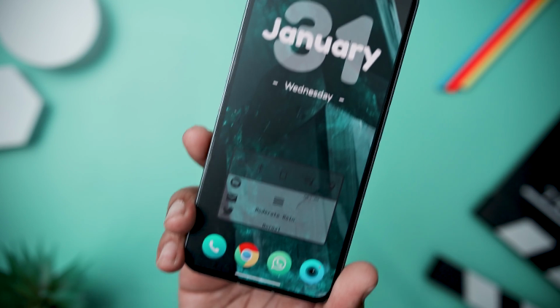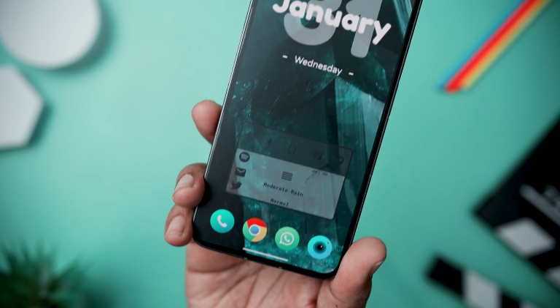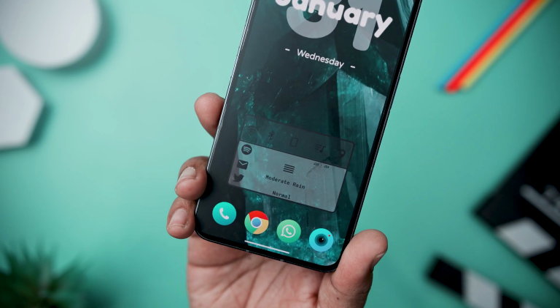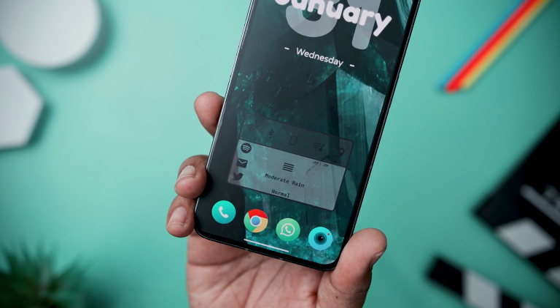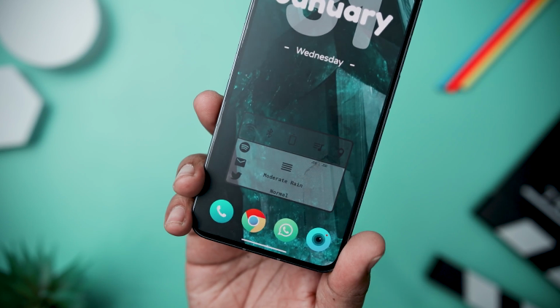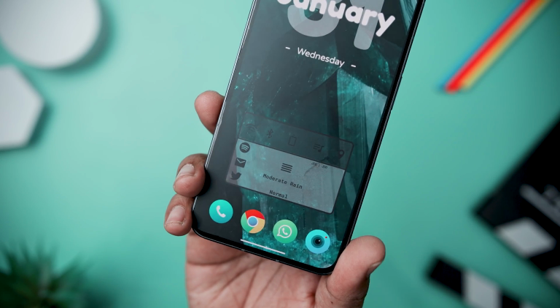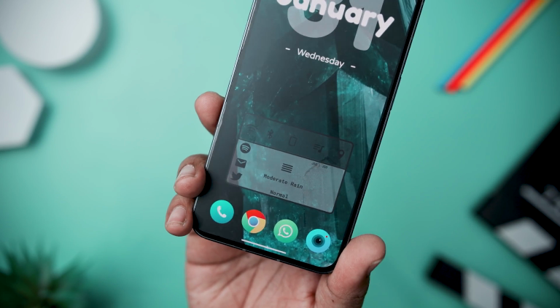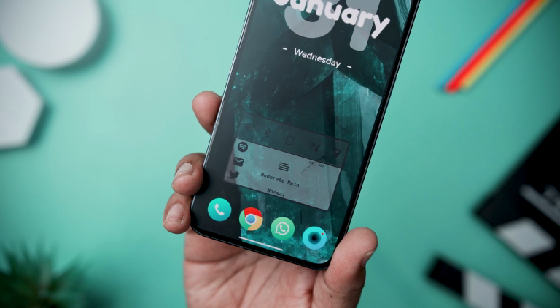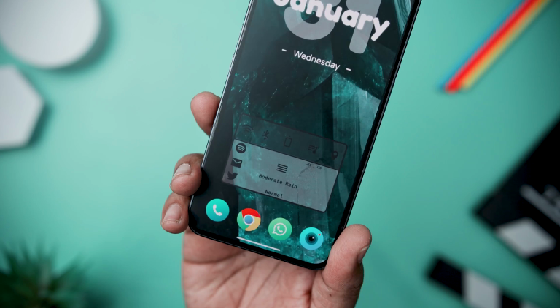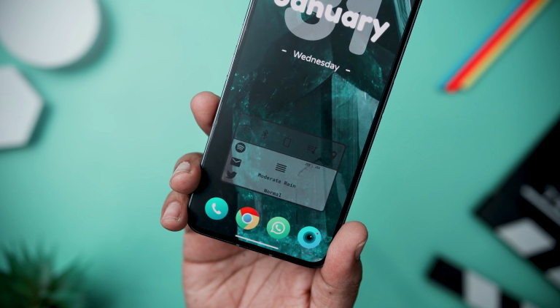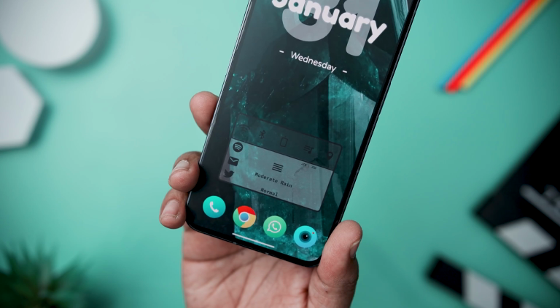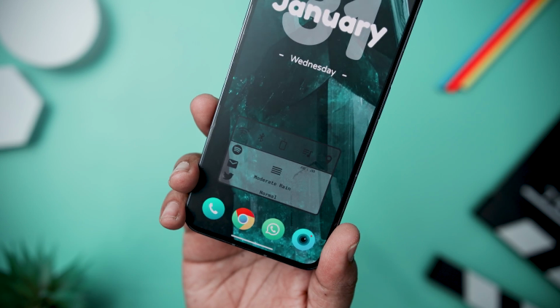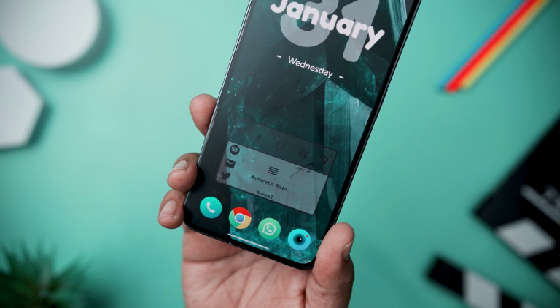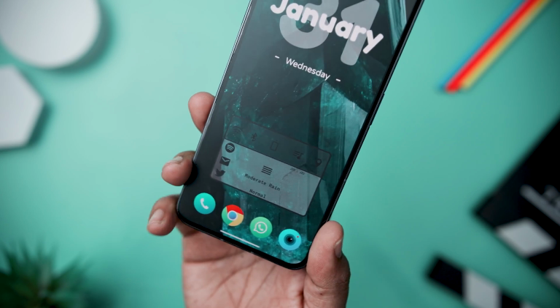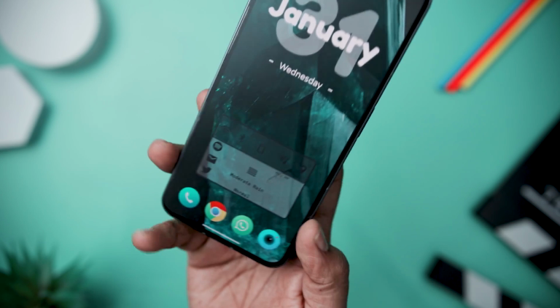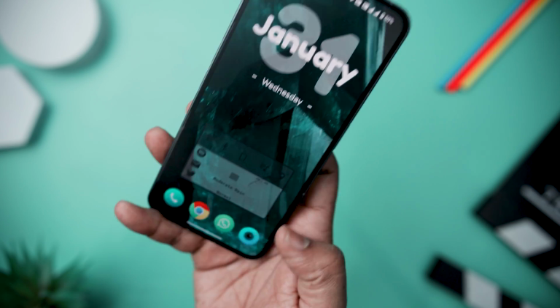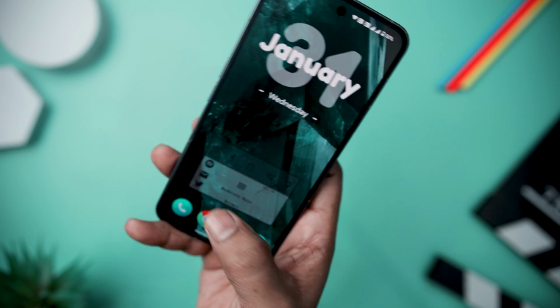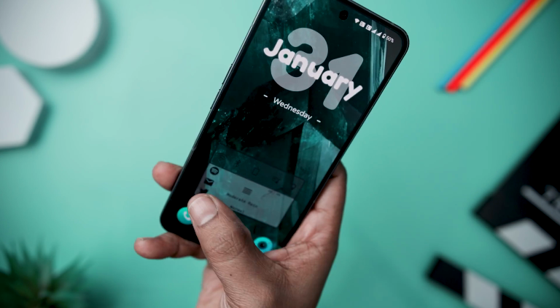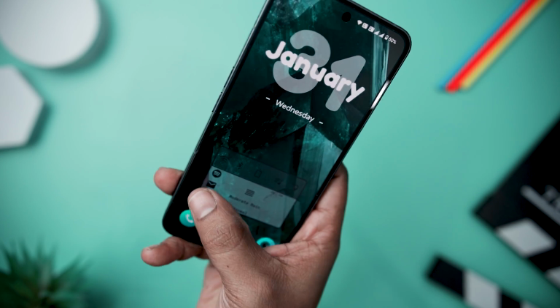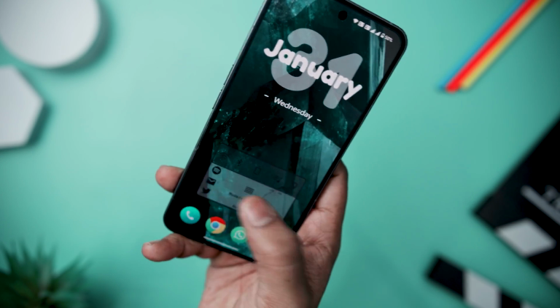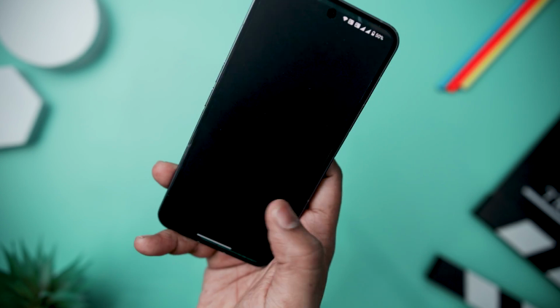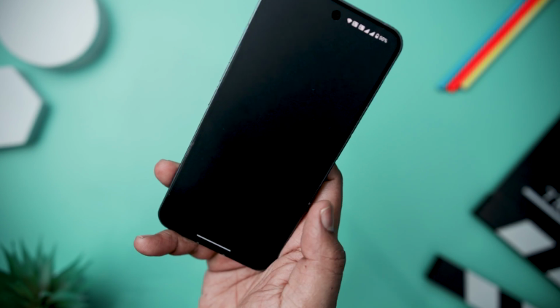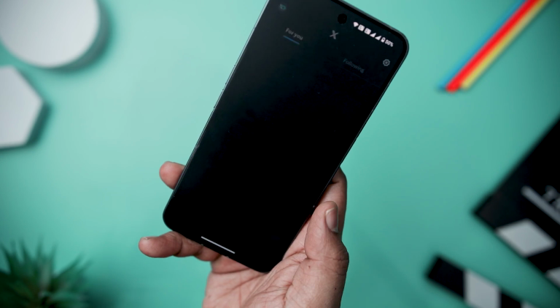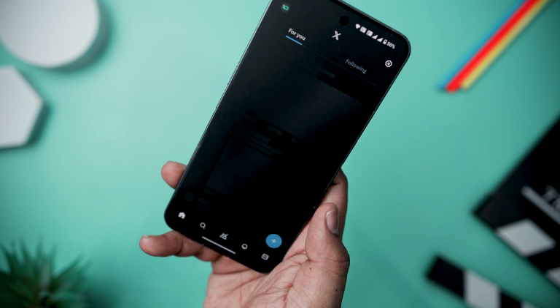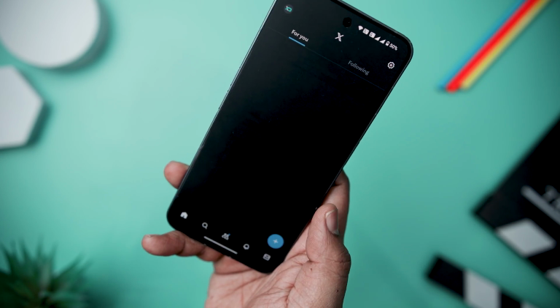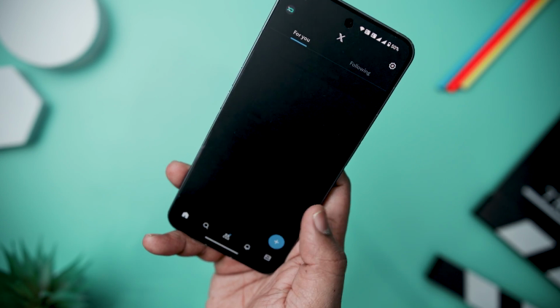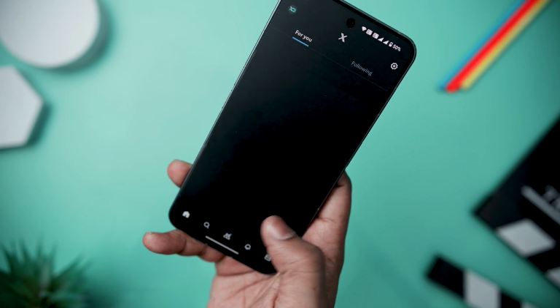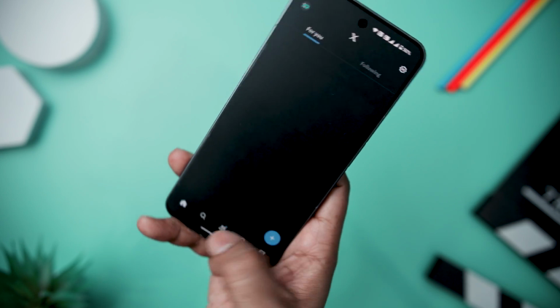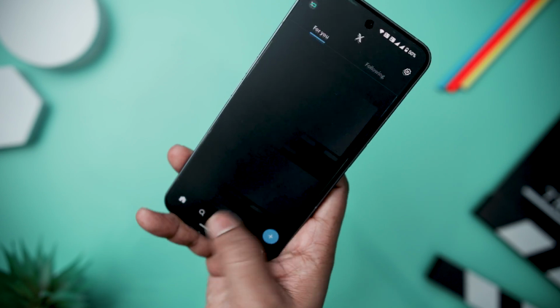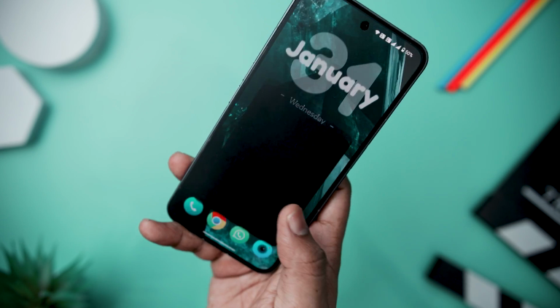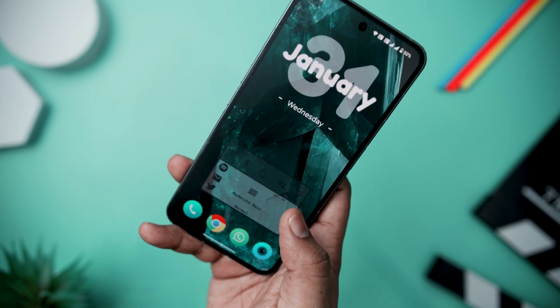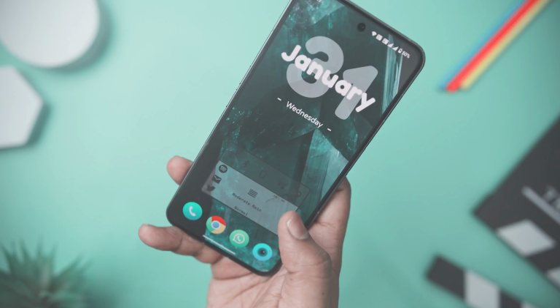Whether you are looking for a clock widget, weather displays, or unique system information widgets, Glare KWGT has you covered.